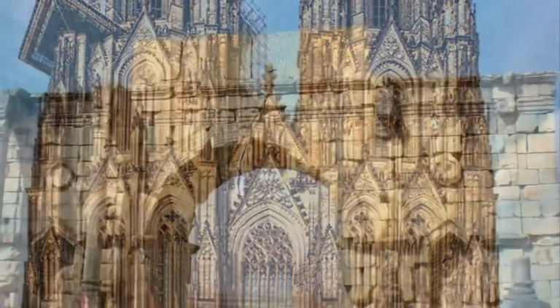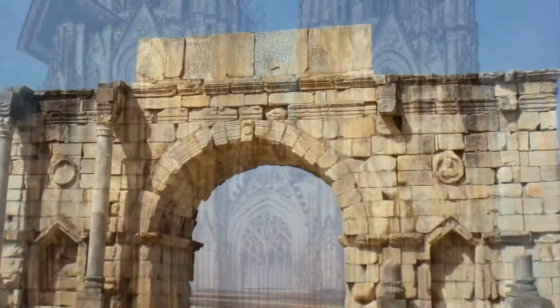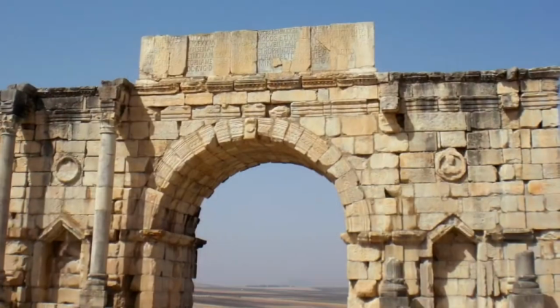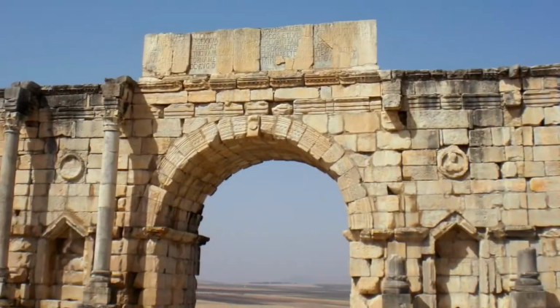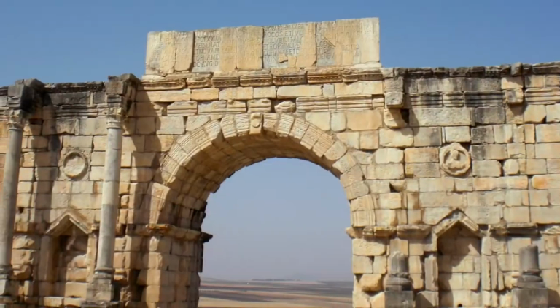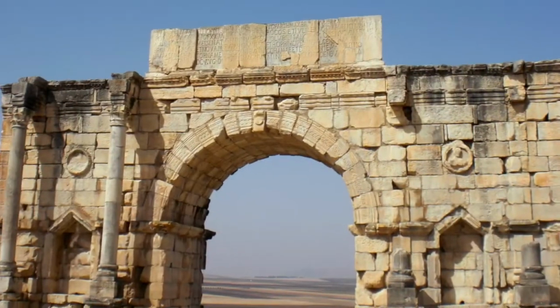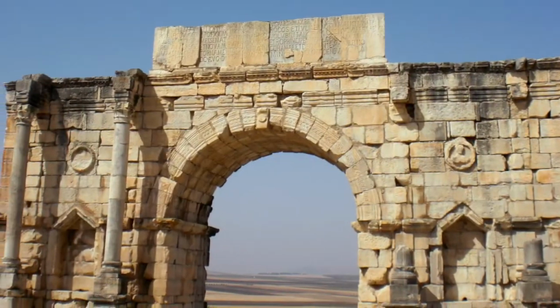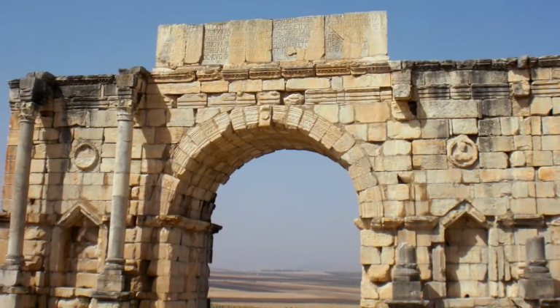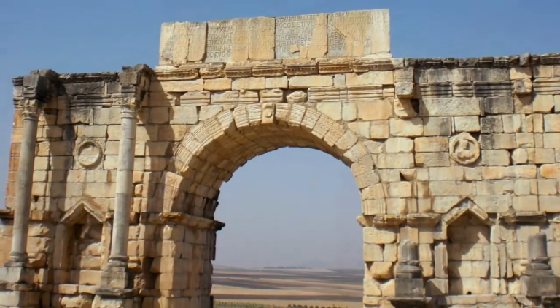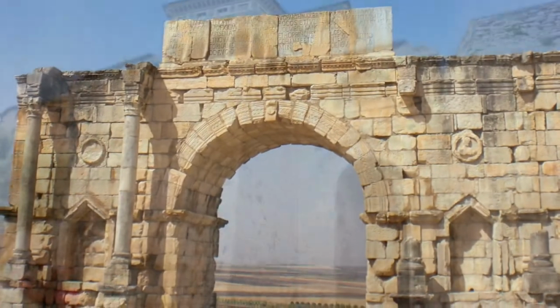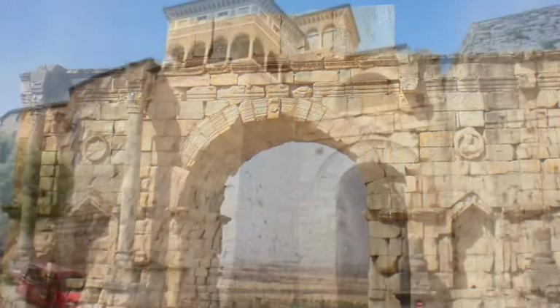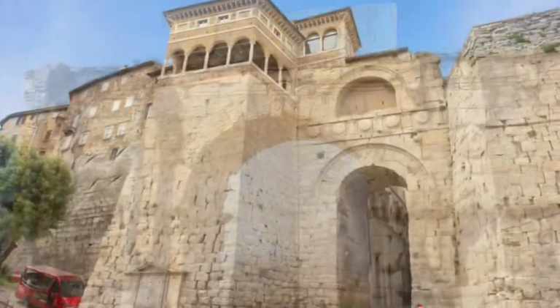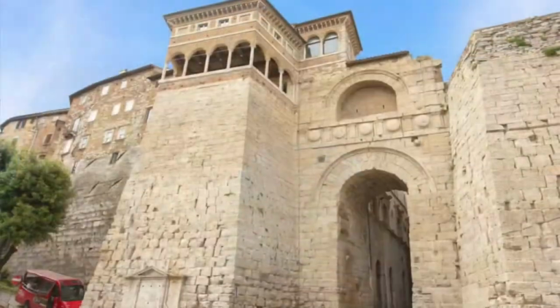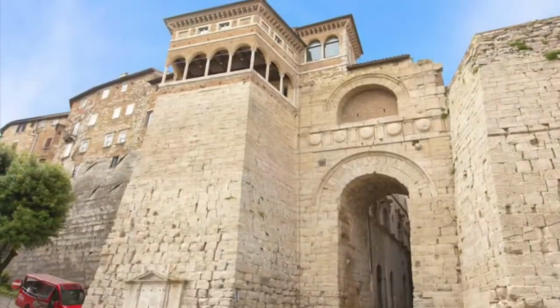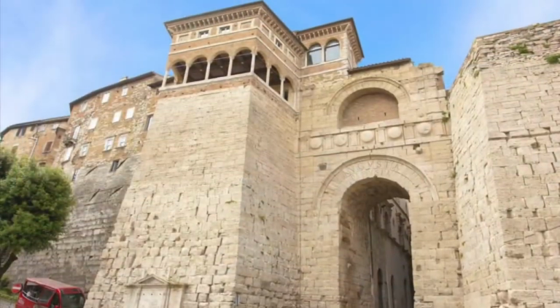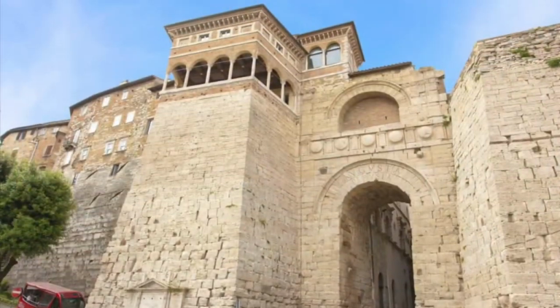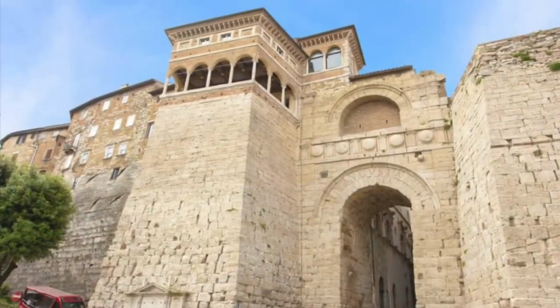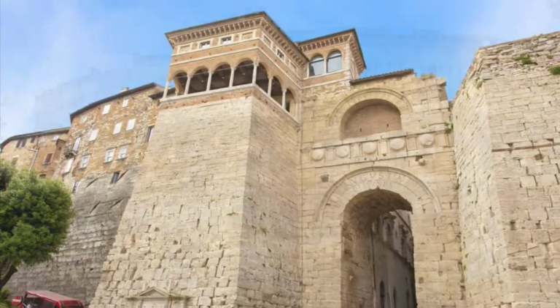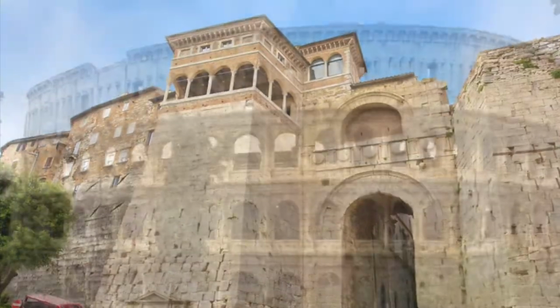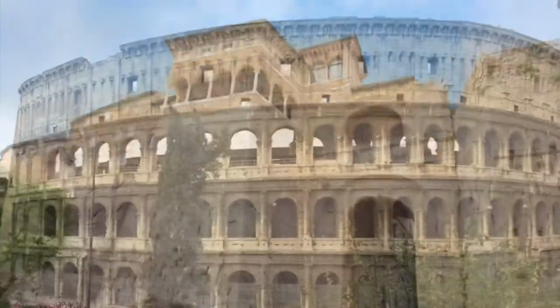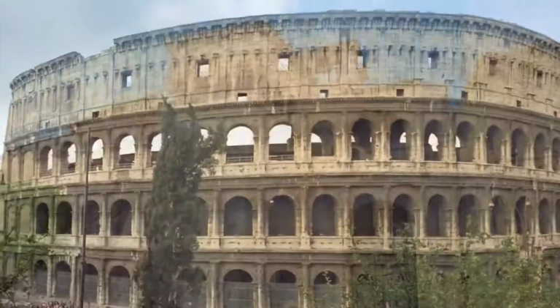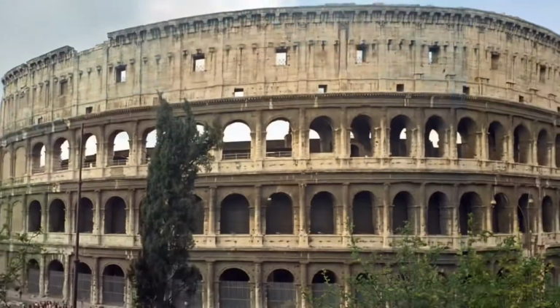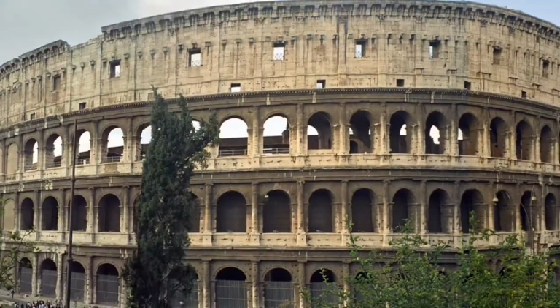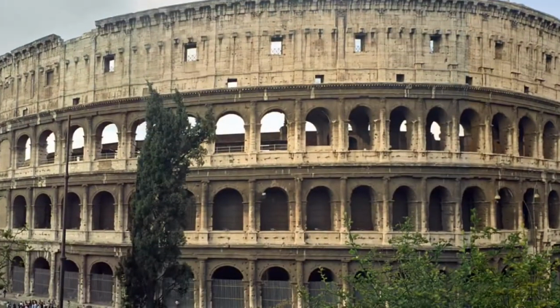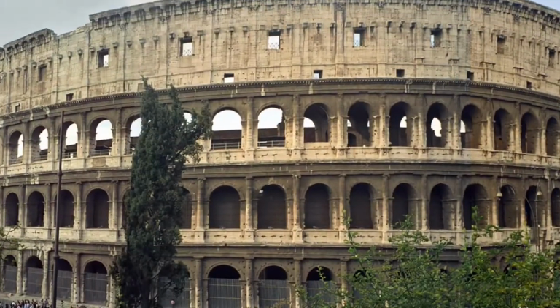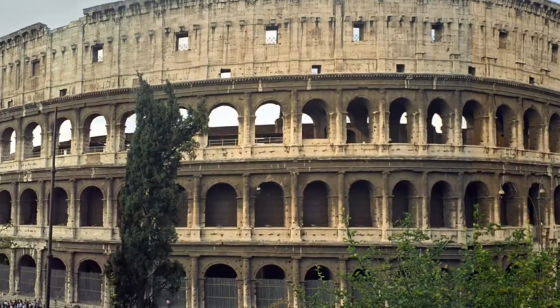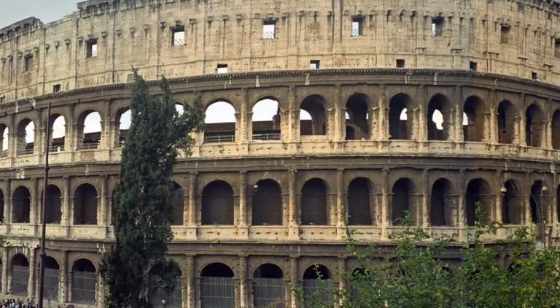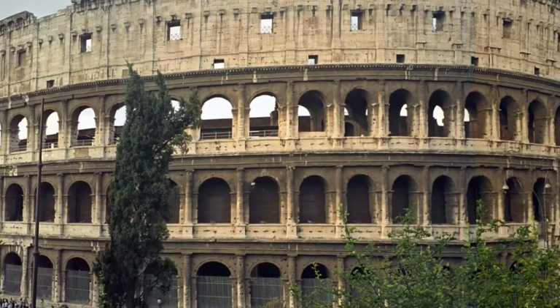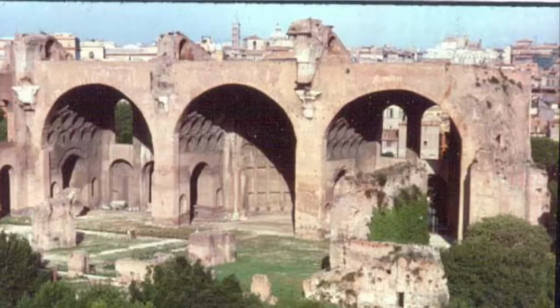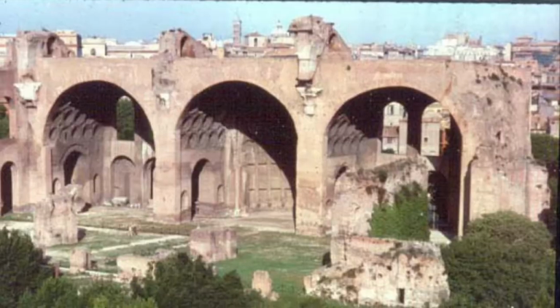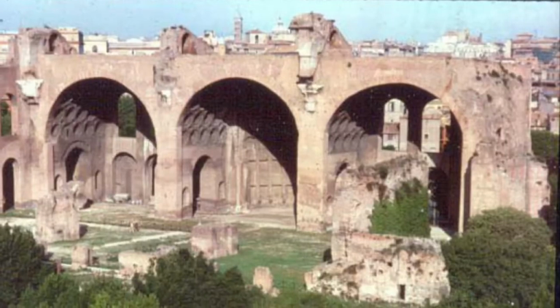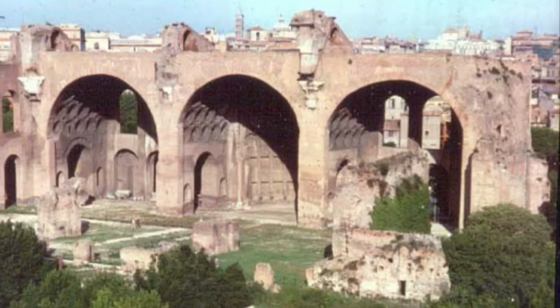The arch is a great invention of architecture. Etruscans made it, and ancient Romans were the first to fully utilize its potential.